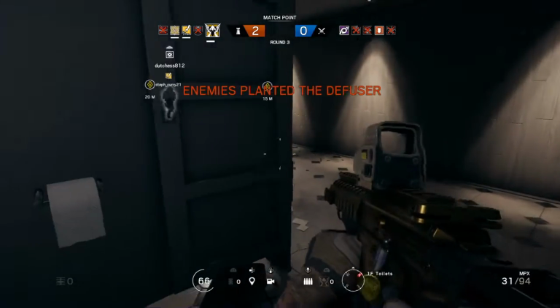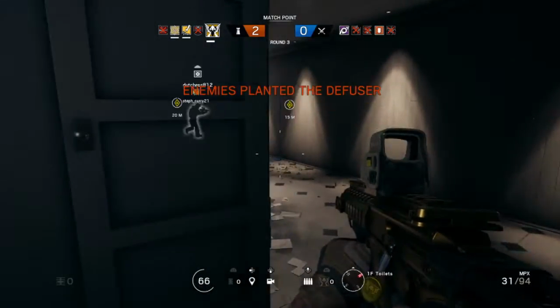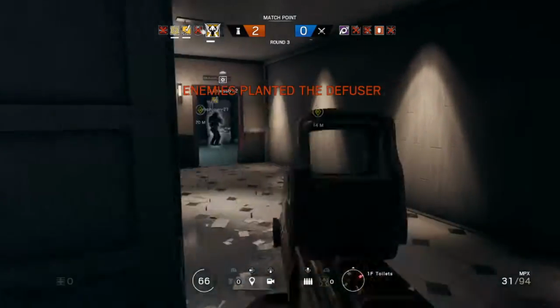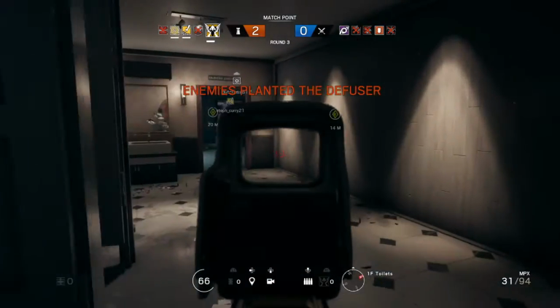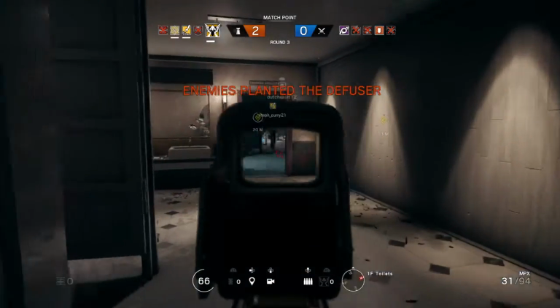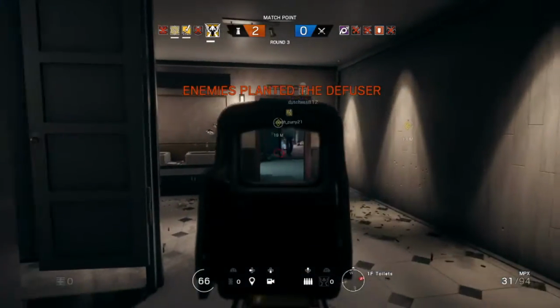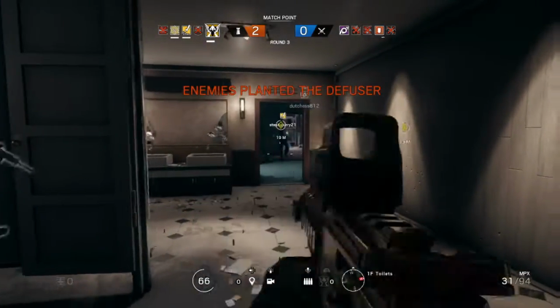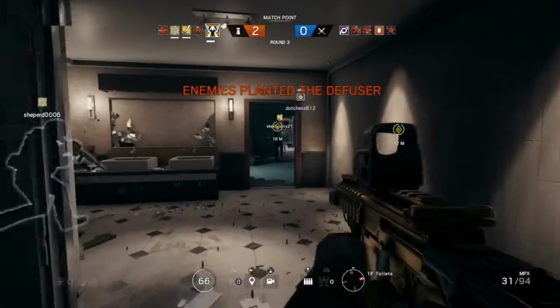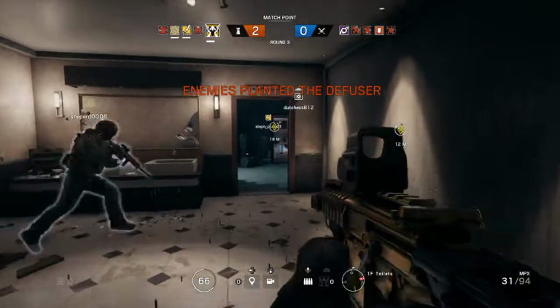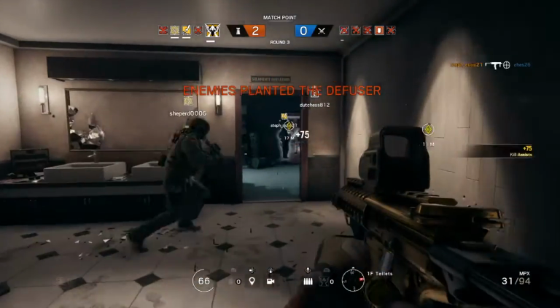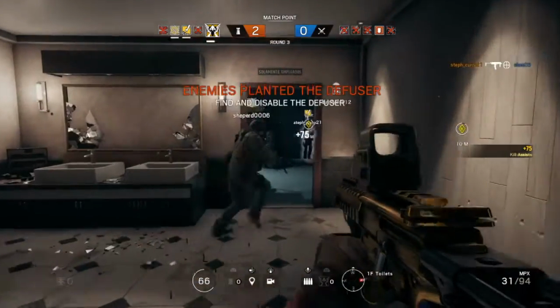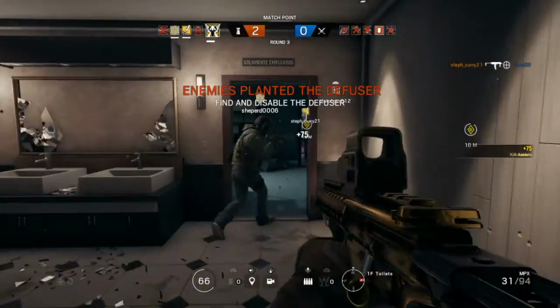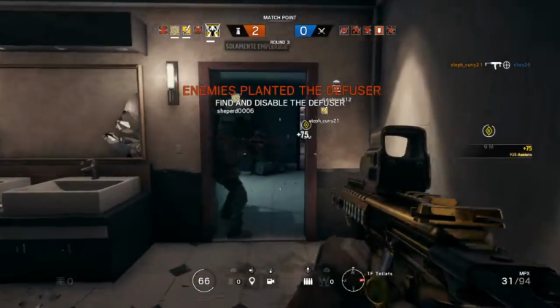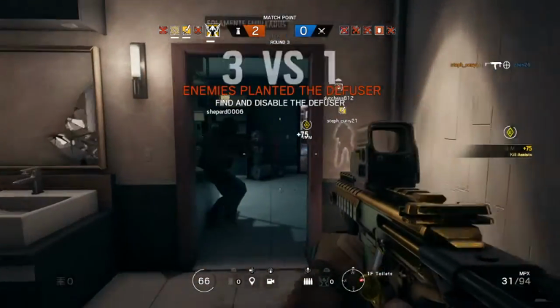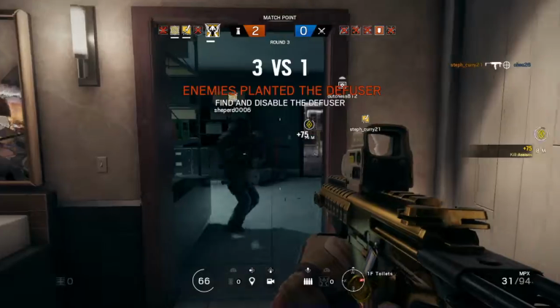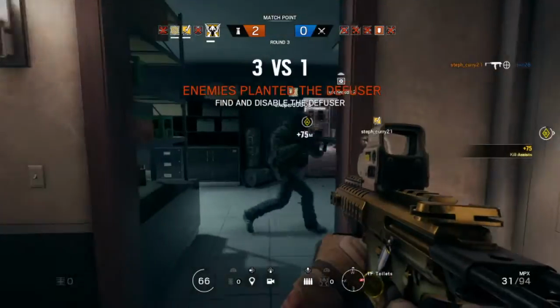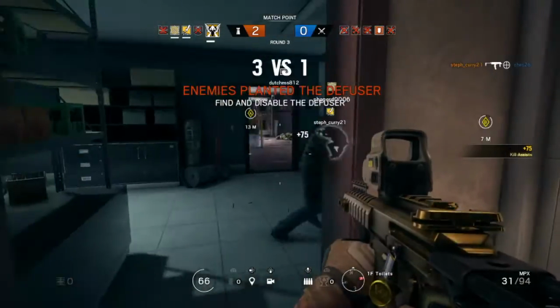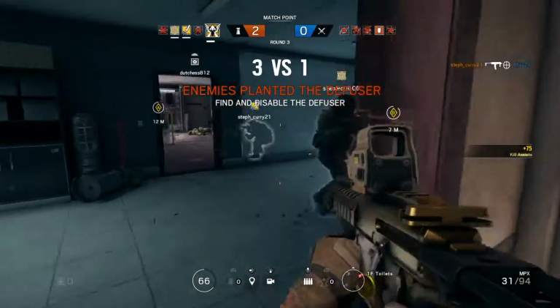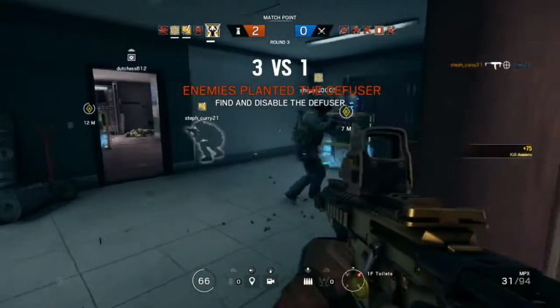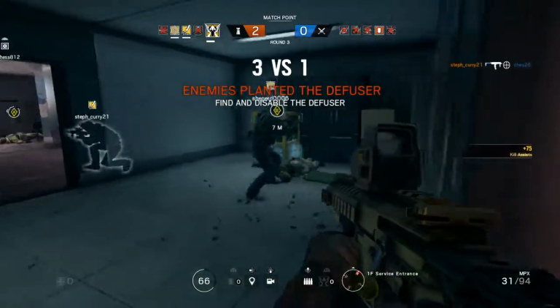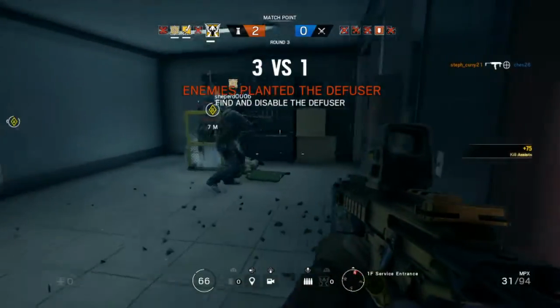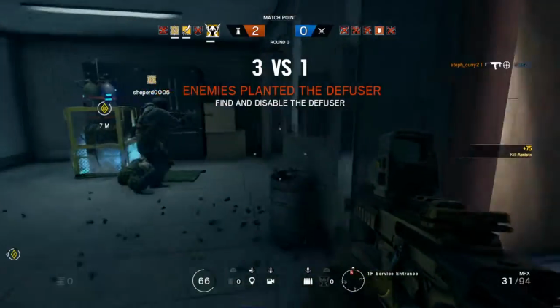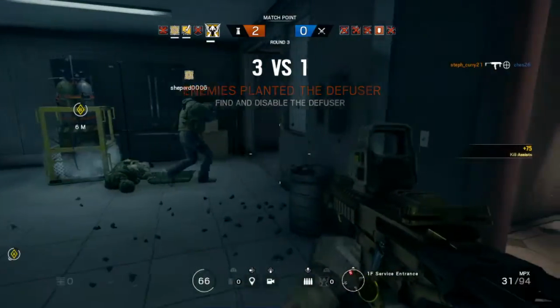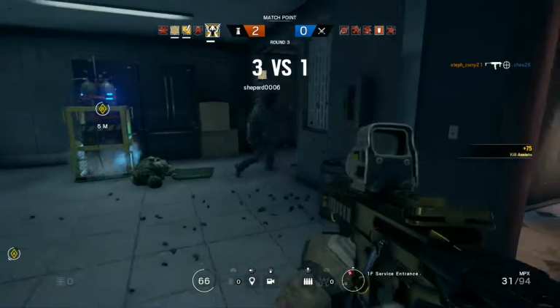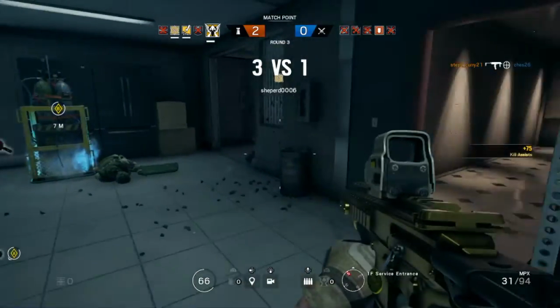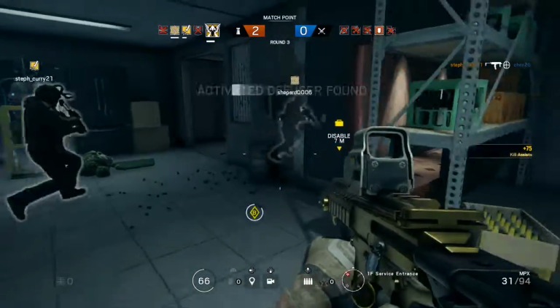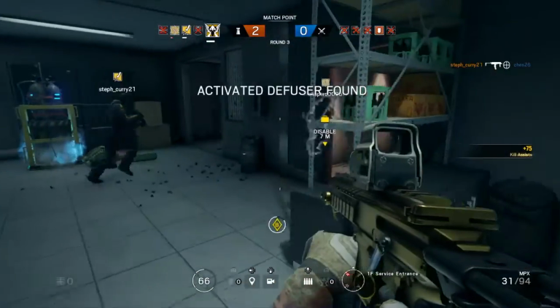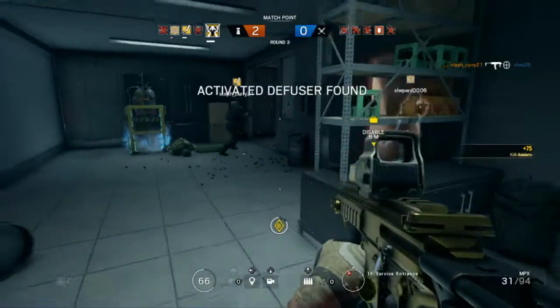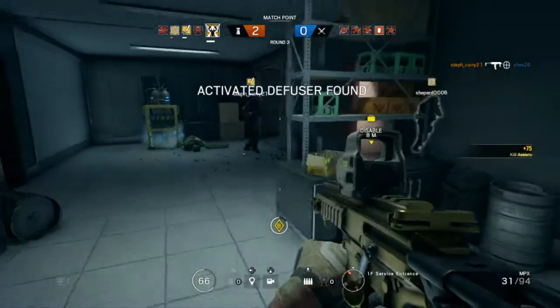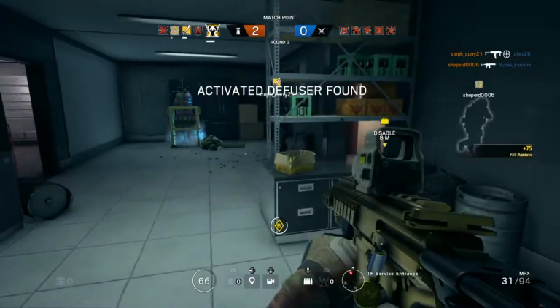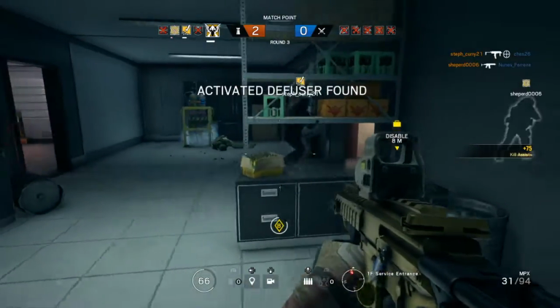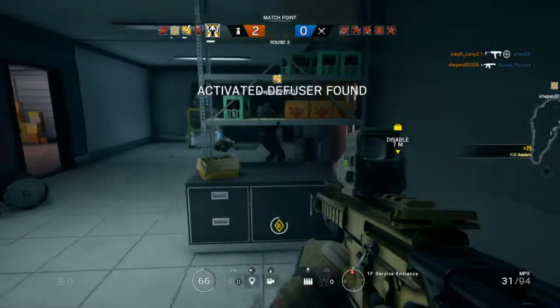Op. 4 has placed a diffuser near a bomb. Destroy it. Op. 4, last op standing. Located the diffuser. Destroy it.